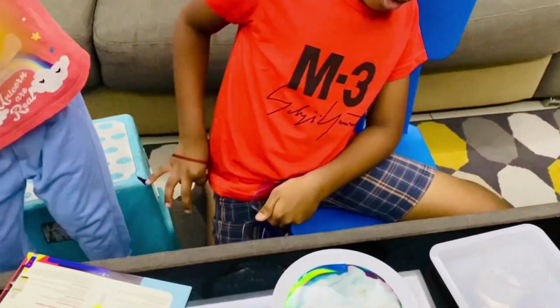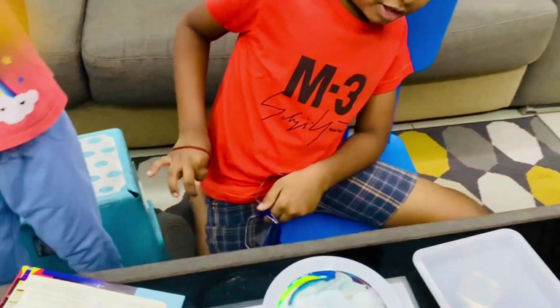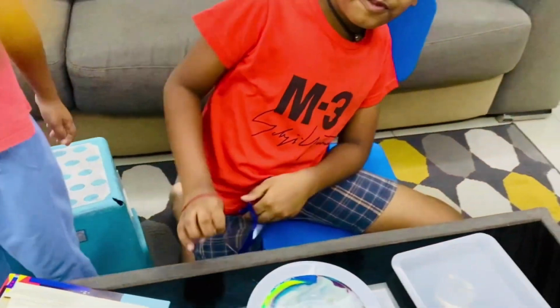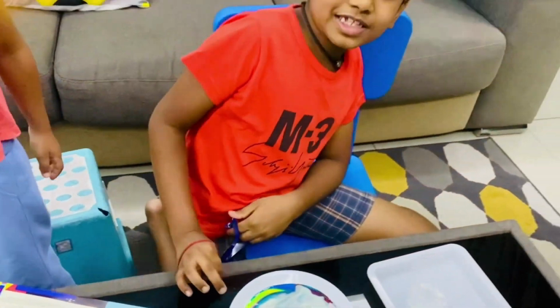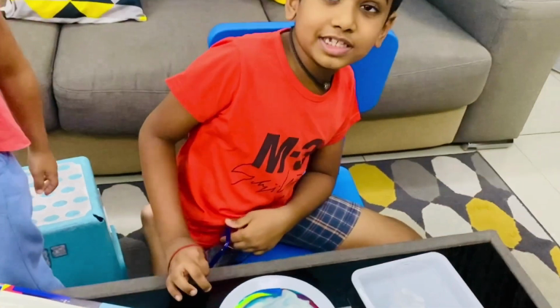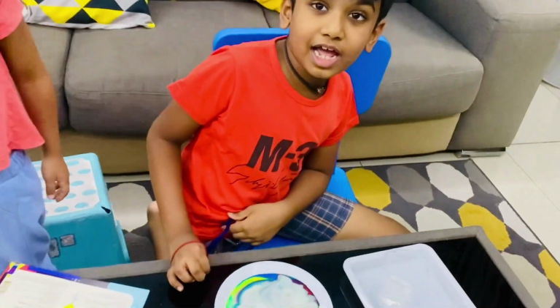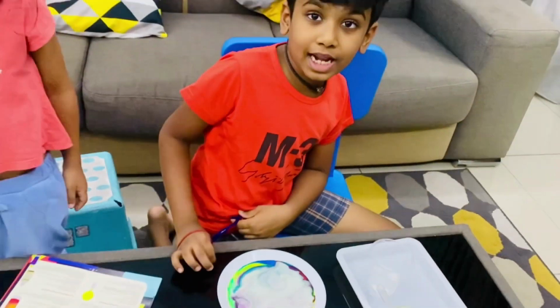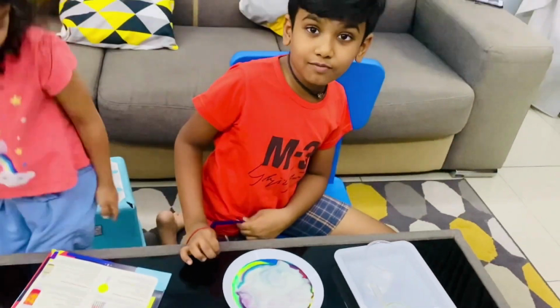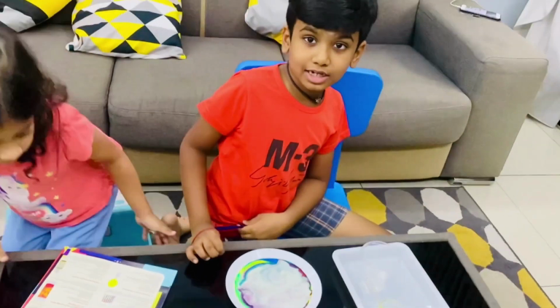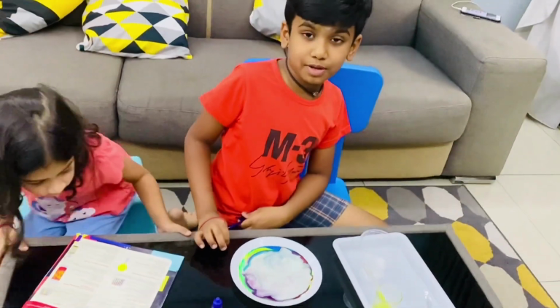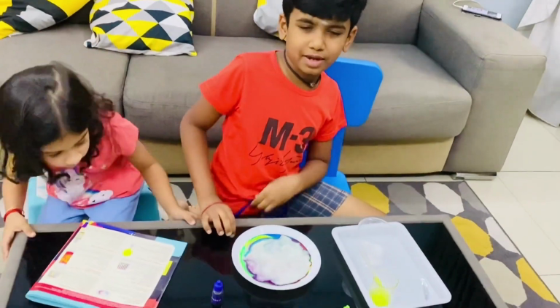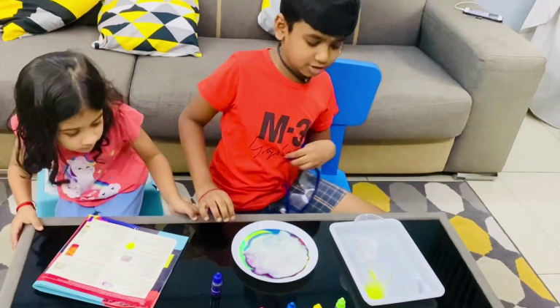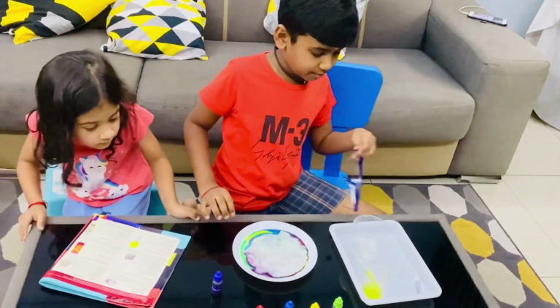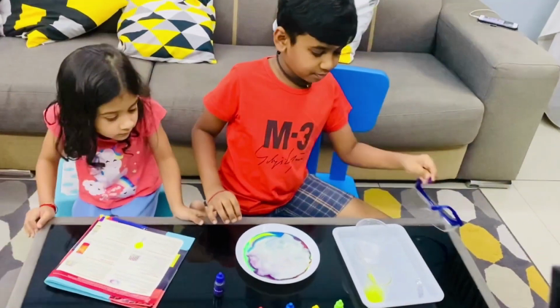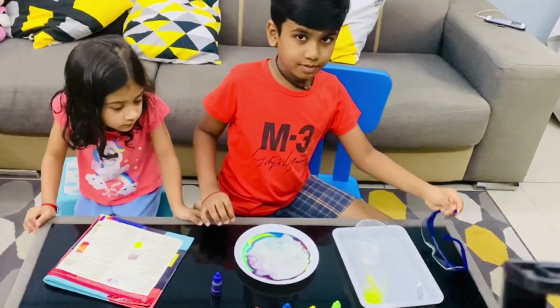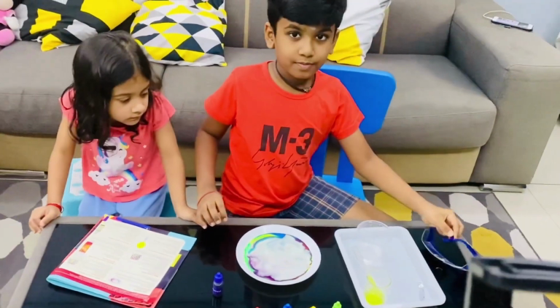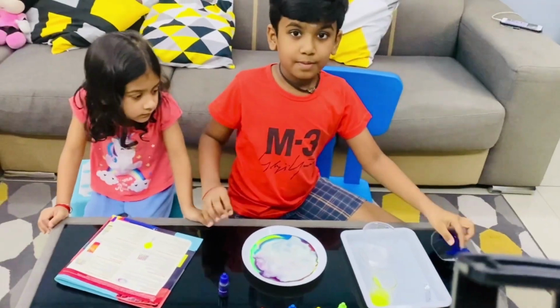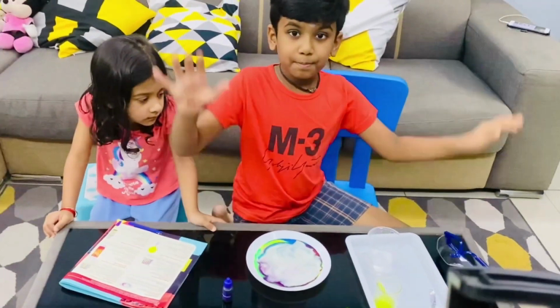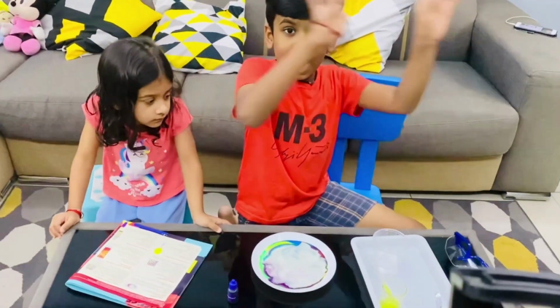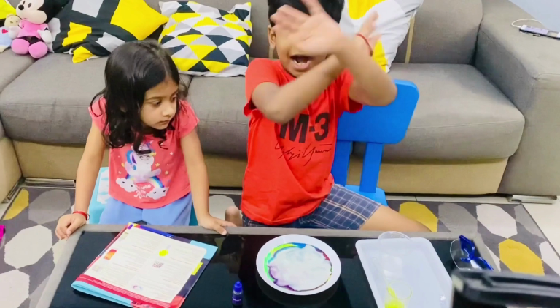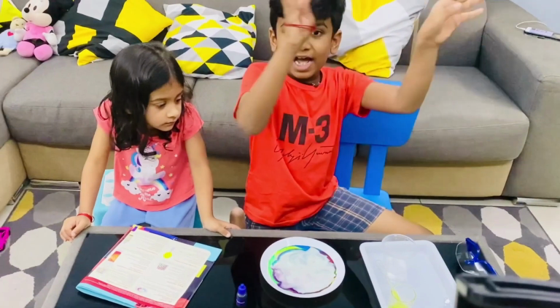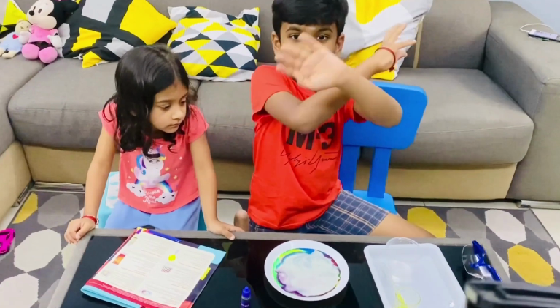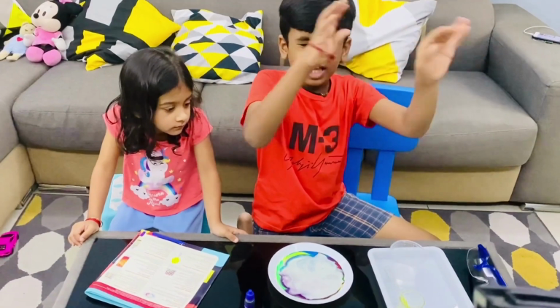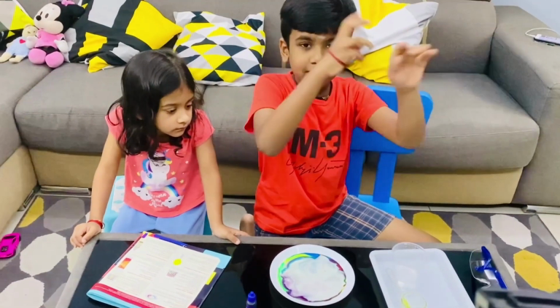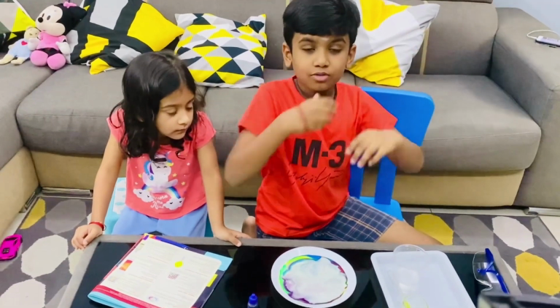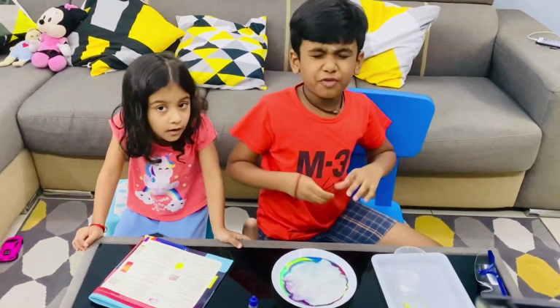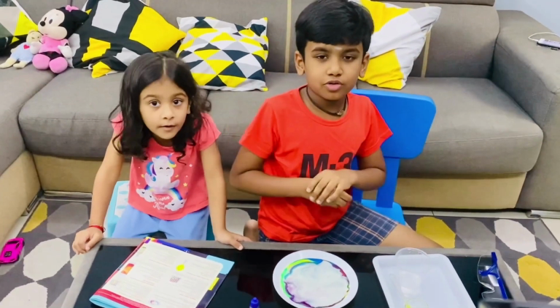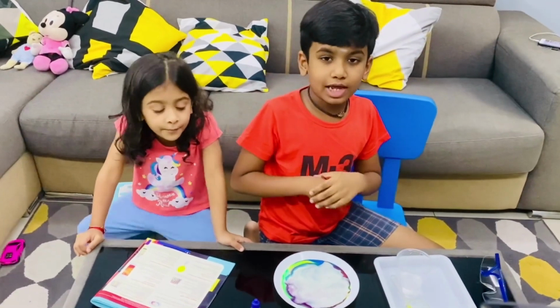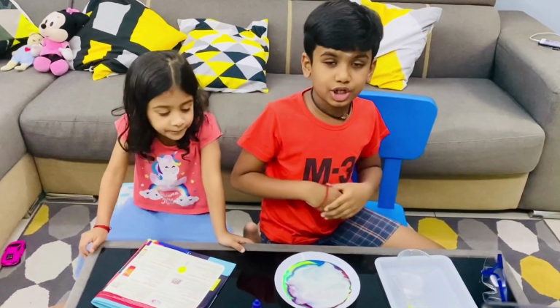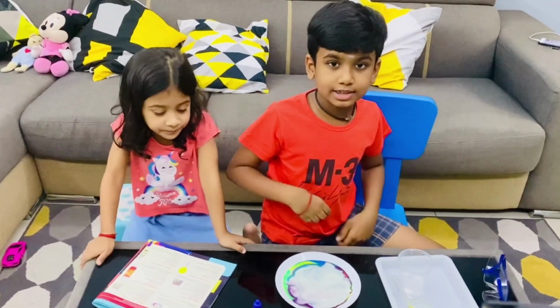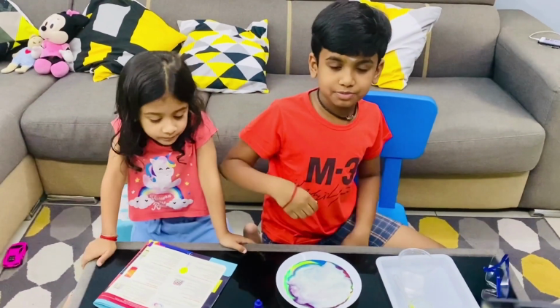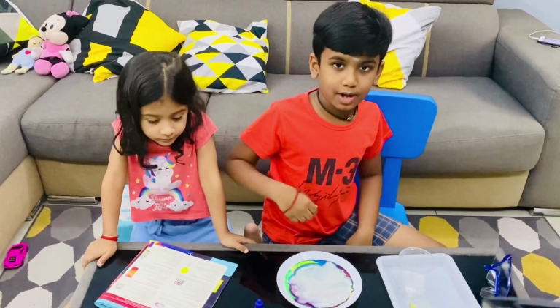Ok friends, this is the end of the experiment. Bye — don't forget to like, share and subscribe!